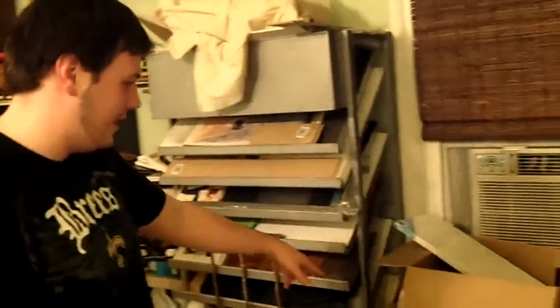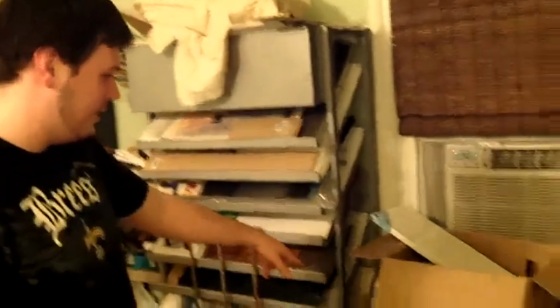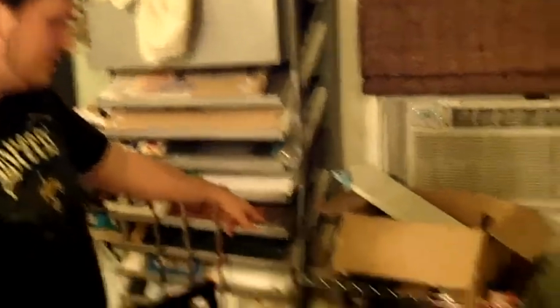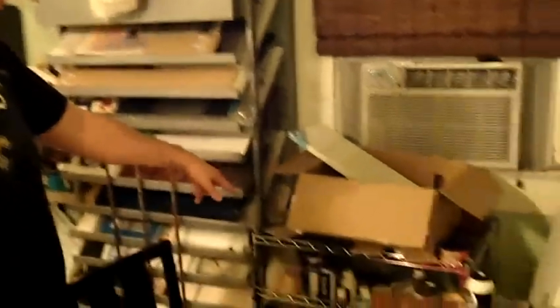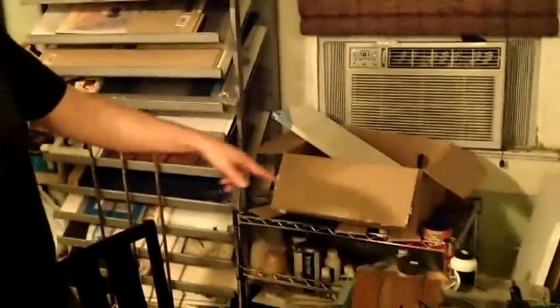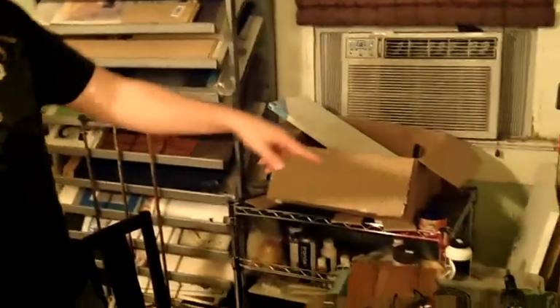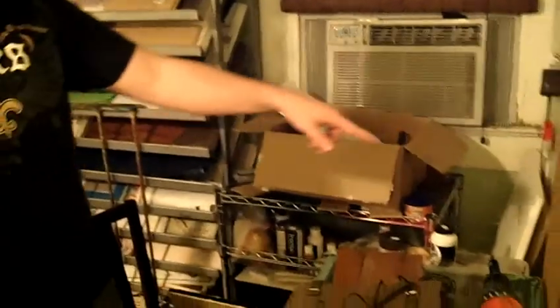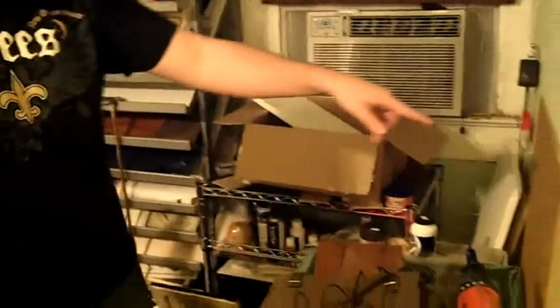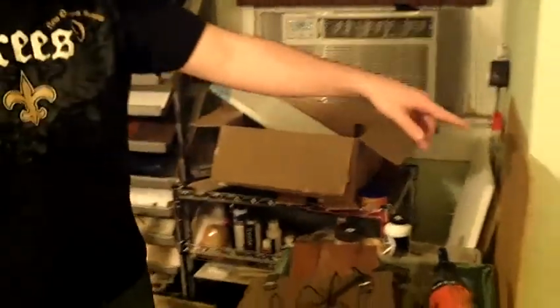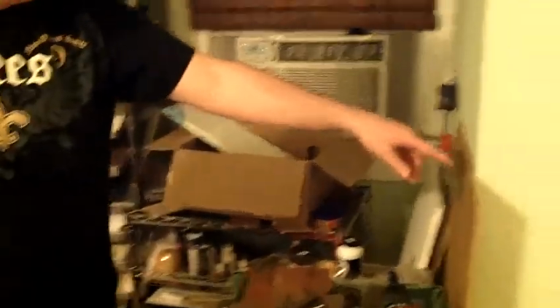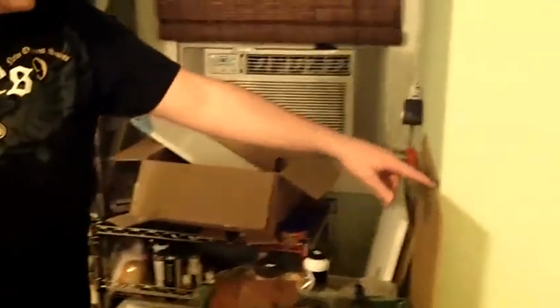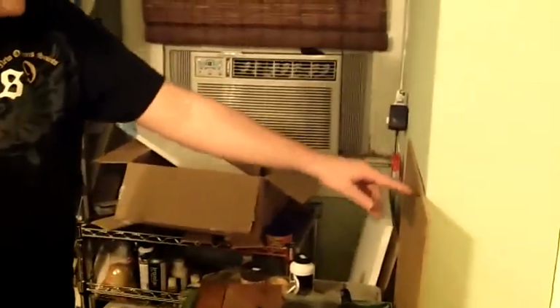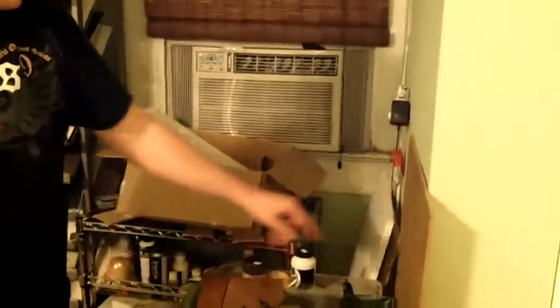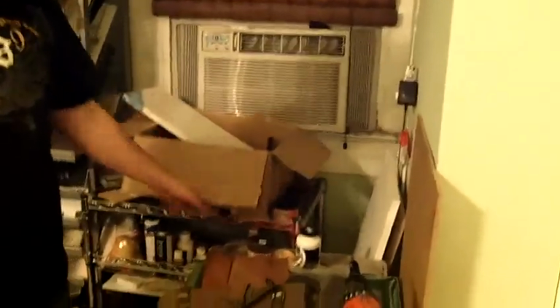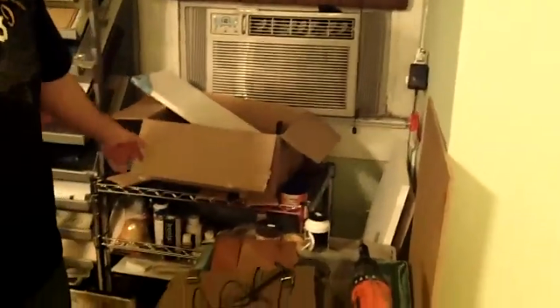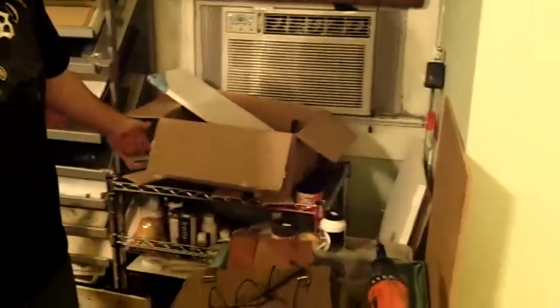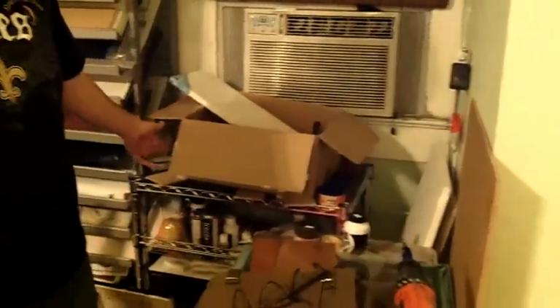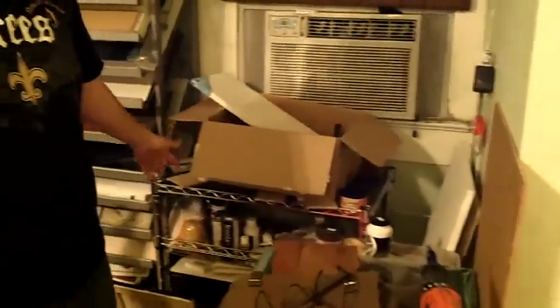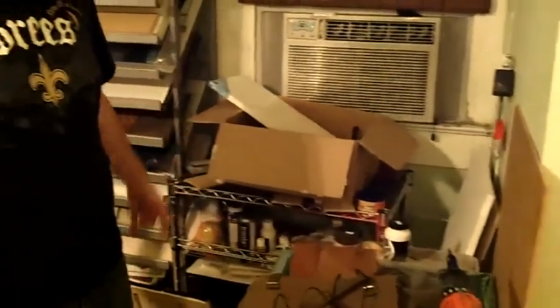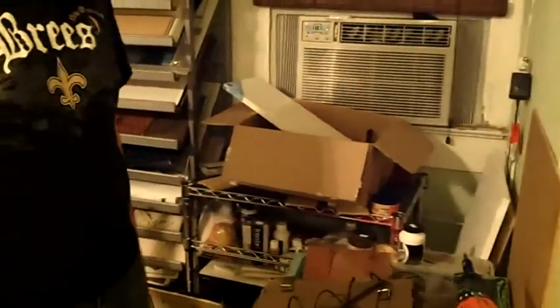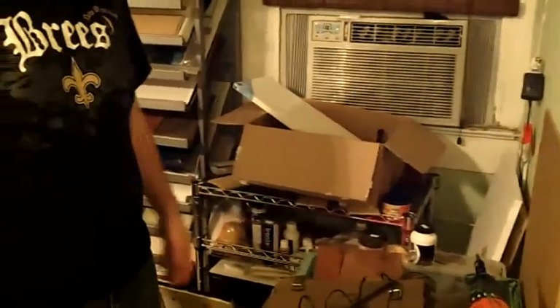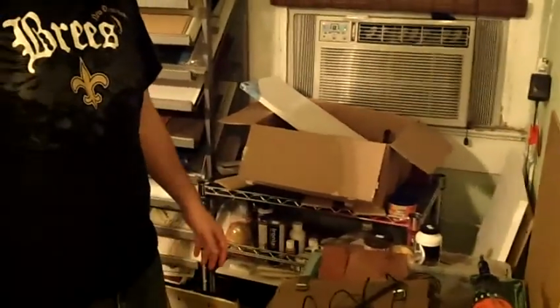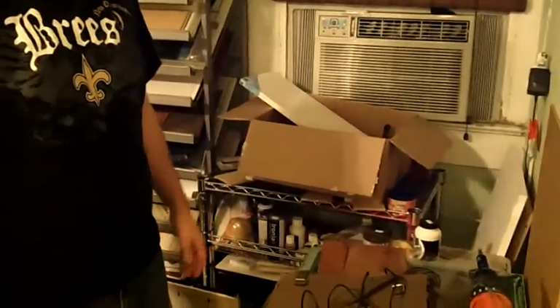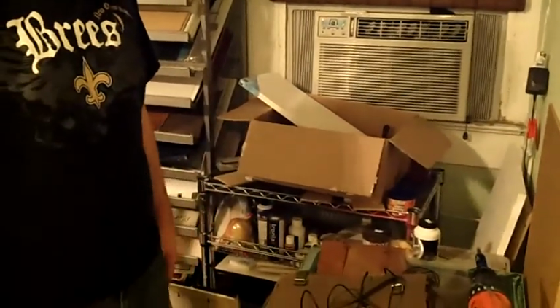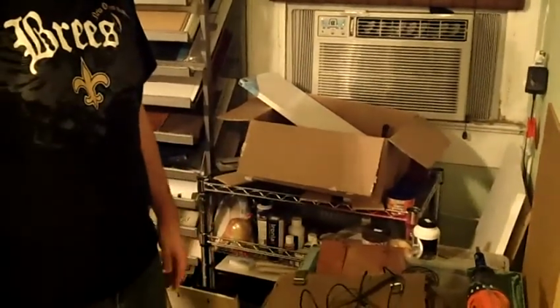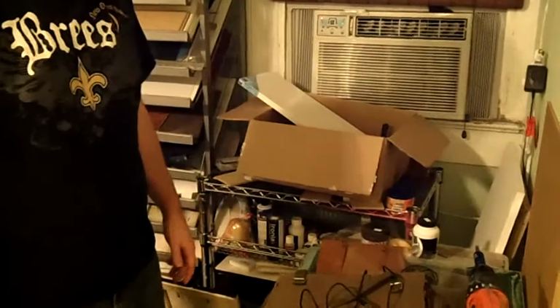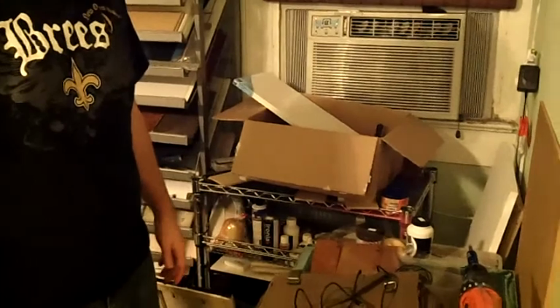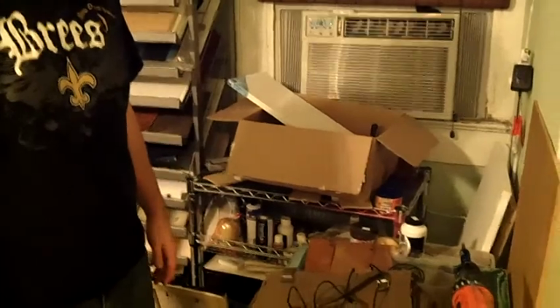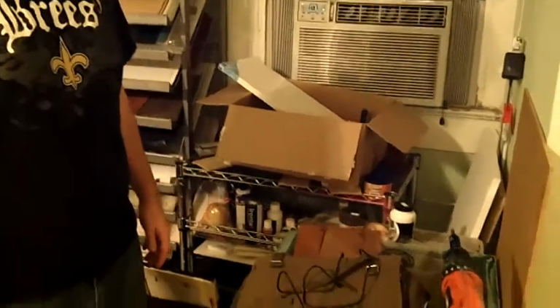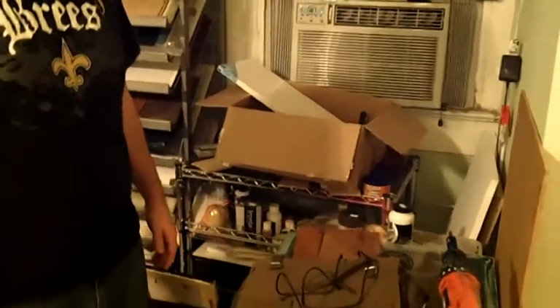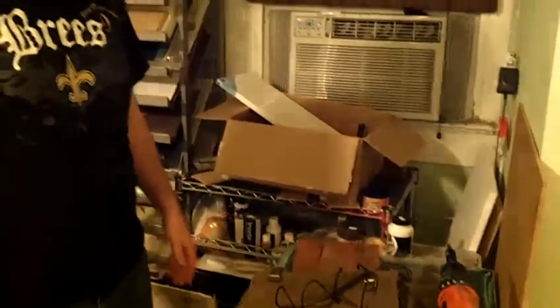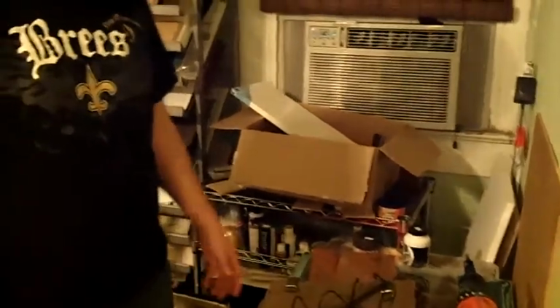I usually put this board on so I have another table. But right now it's just kind of — hold them, crack them on.